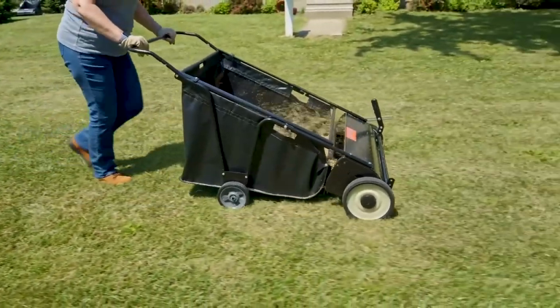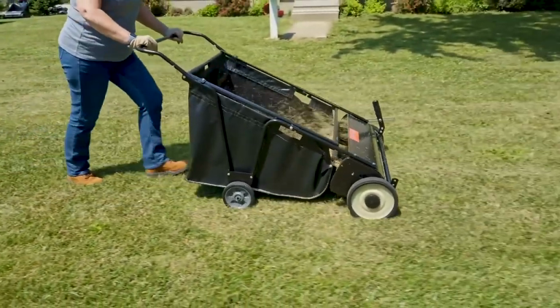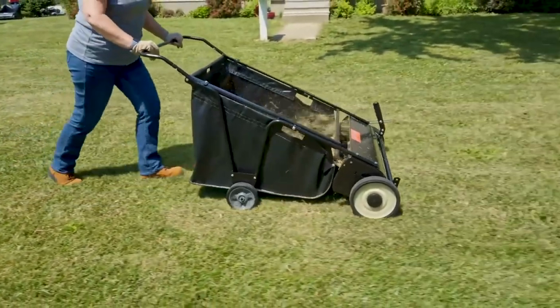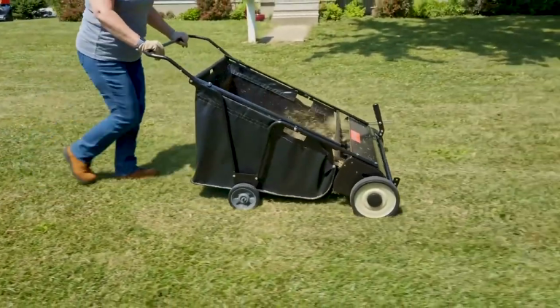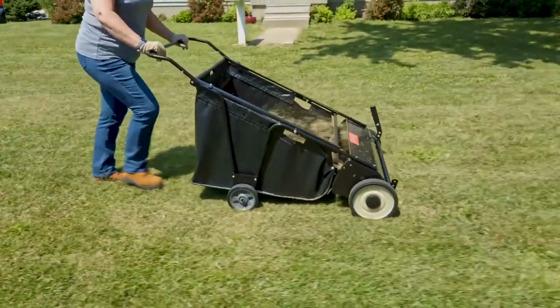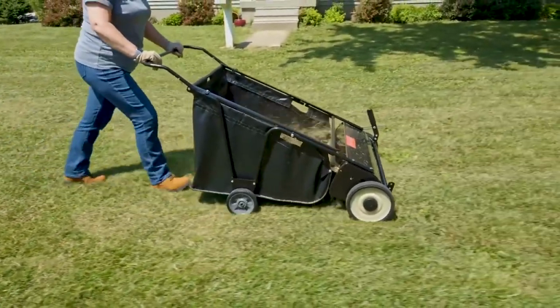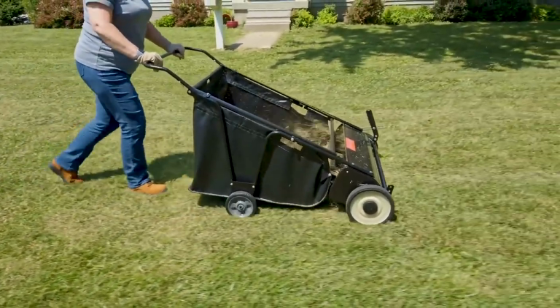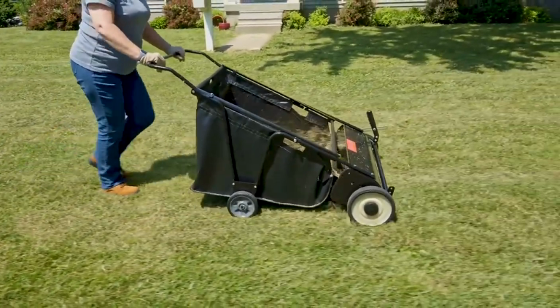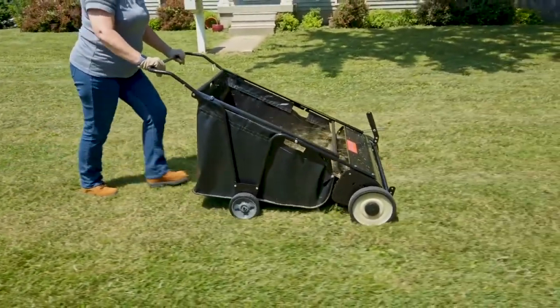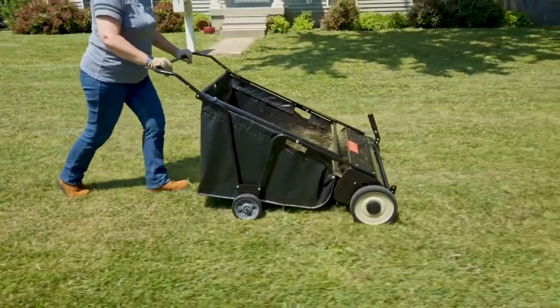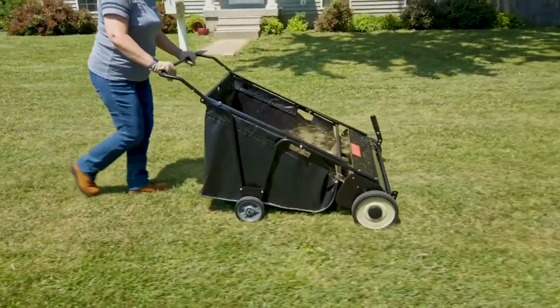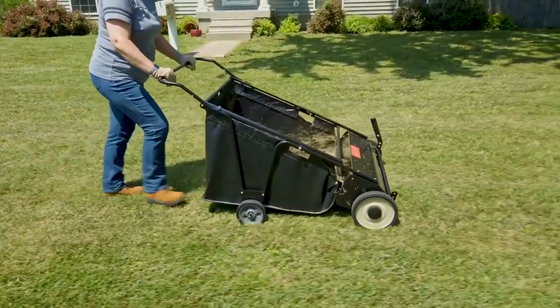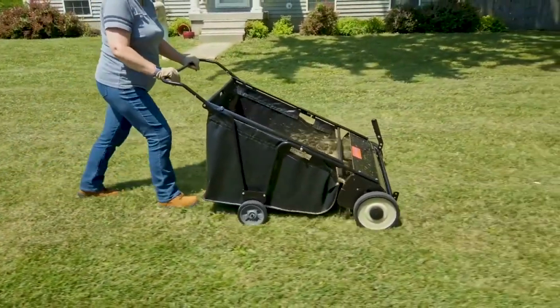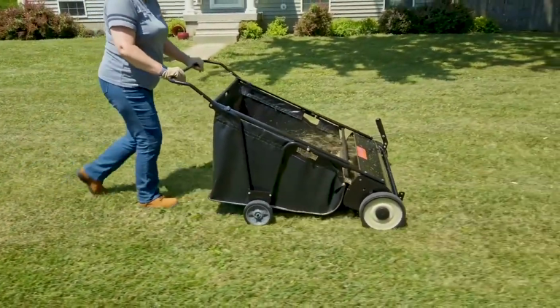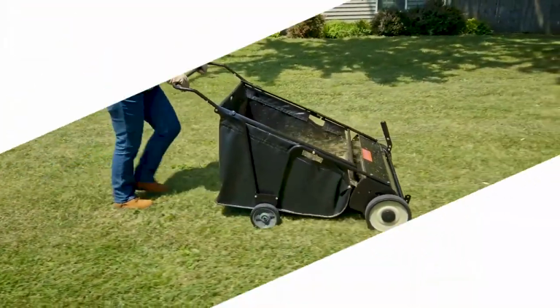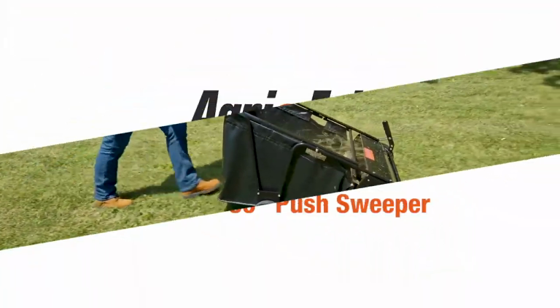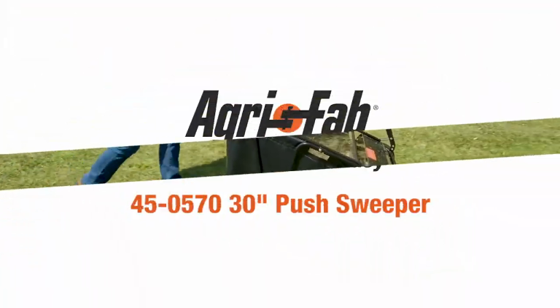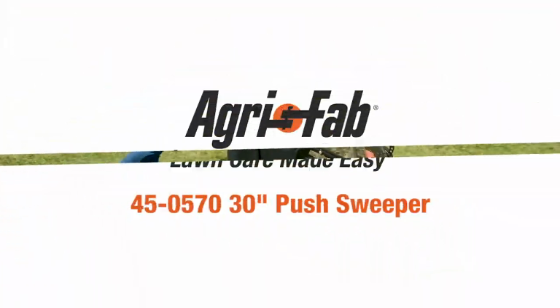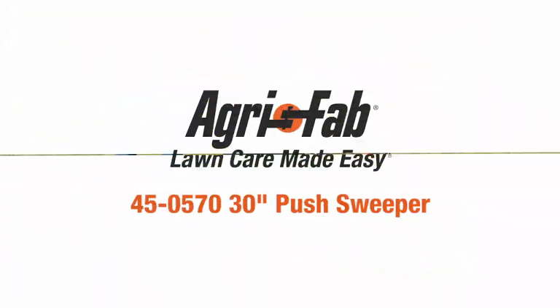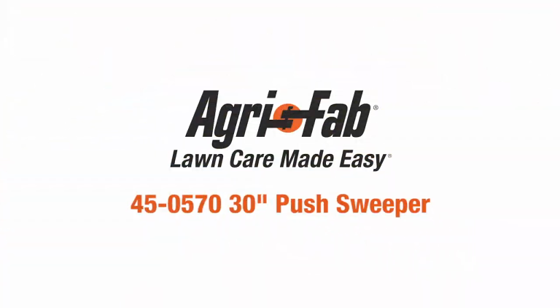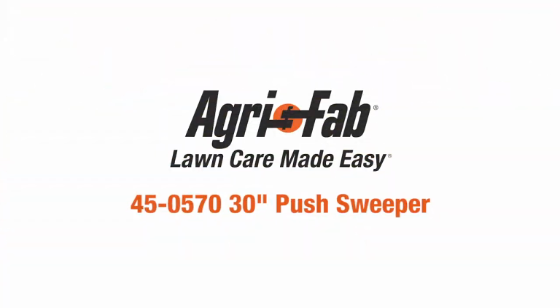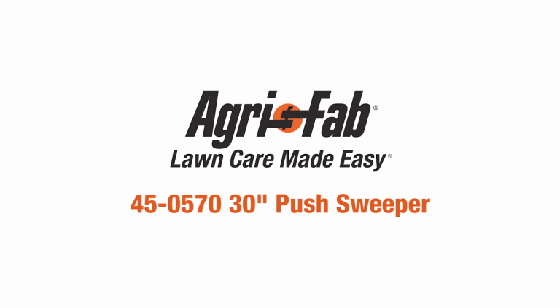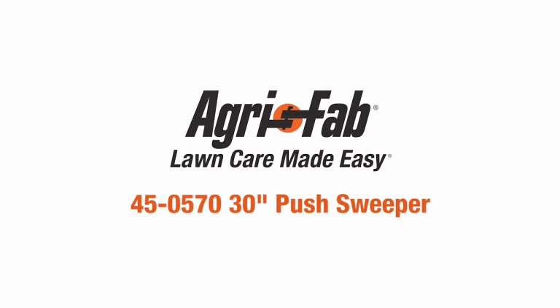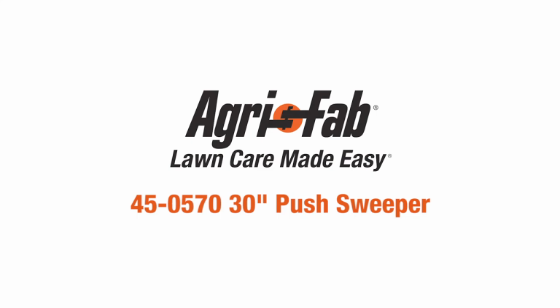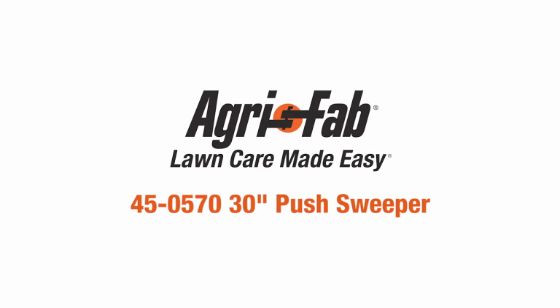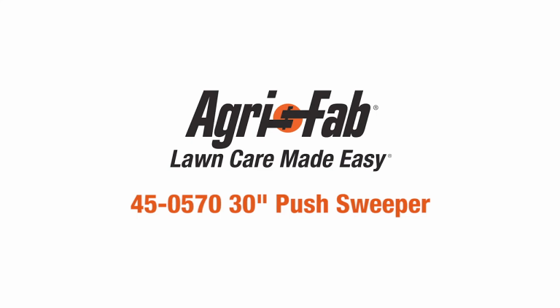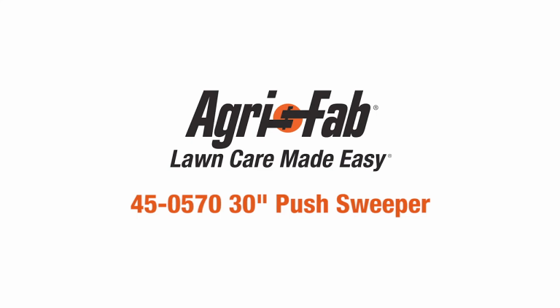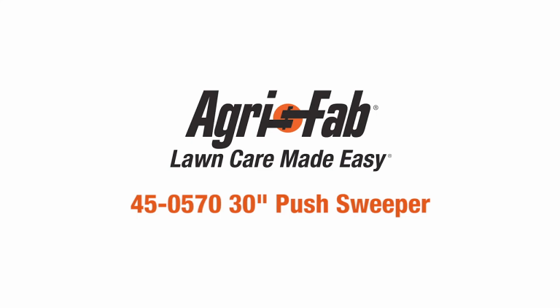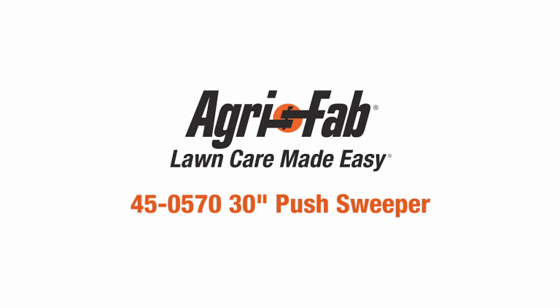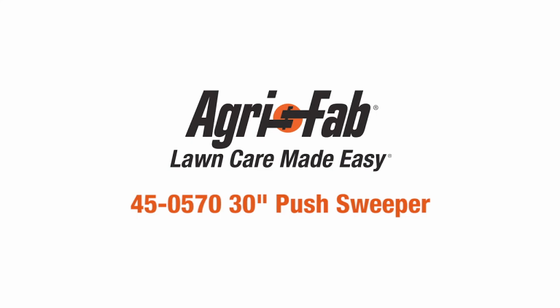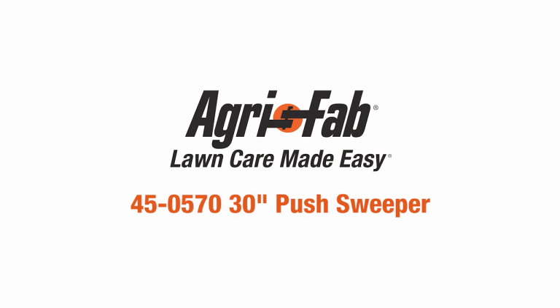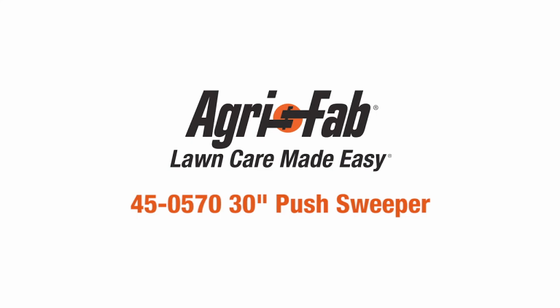Proudly made in Sullivan, Illinois — that's why we can say AgriFab: lawn care made easy.